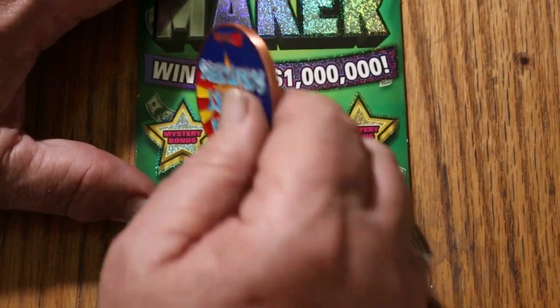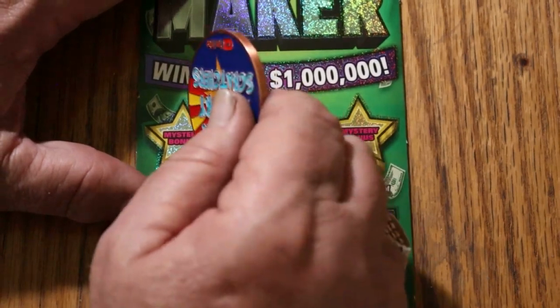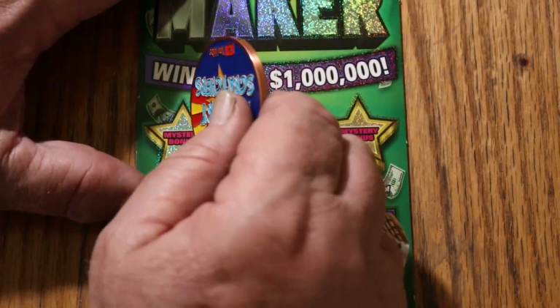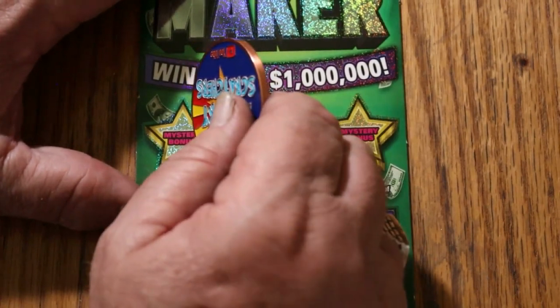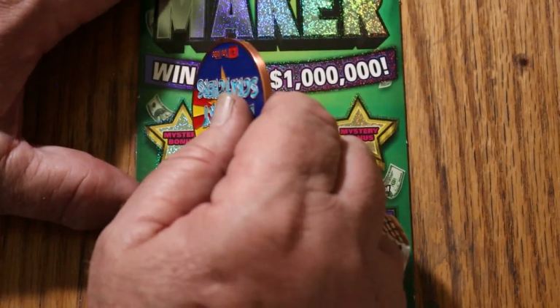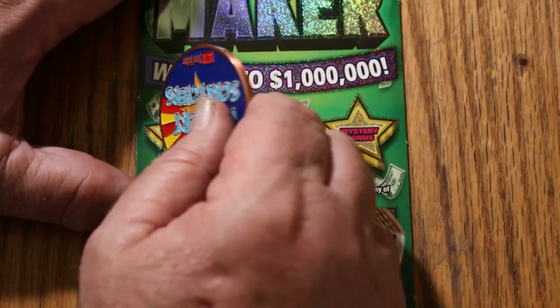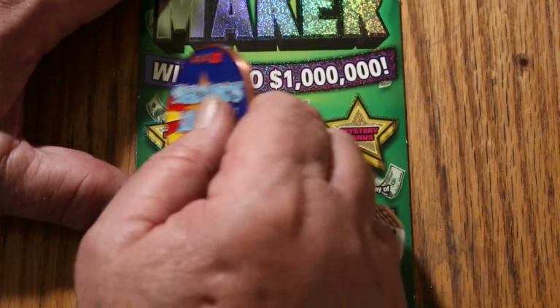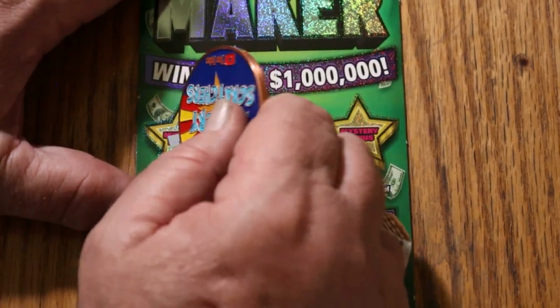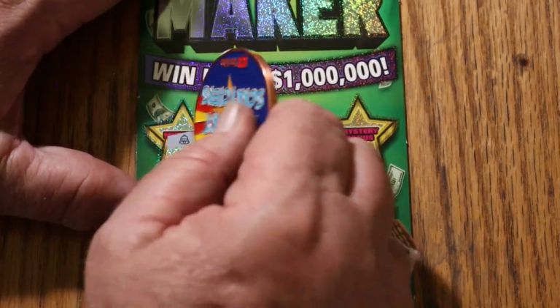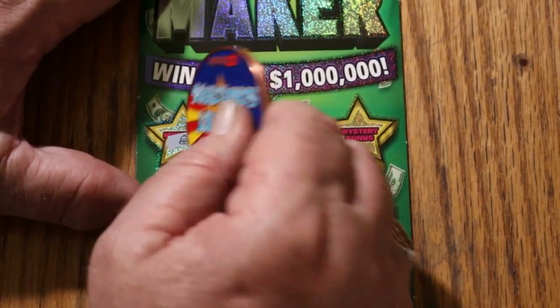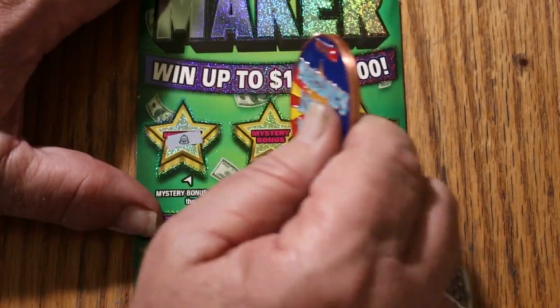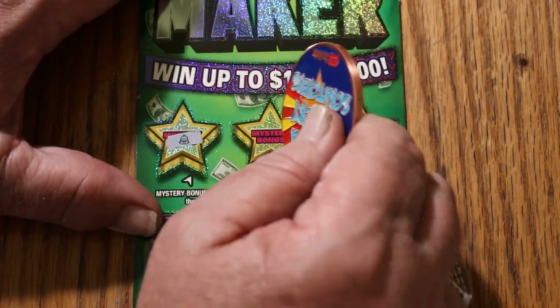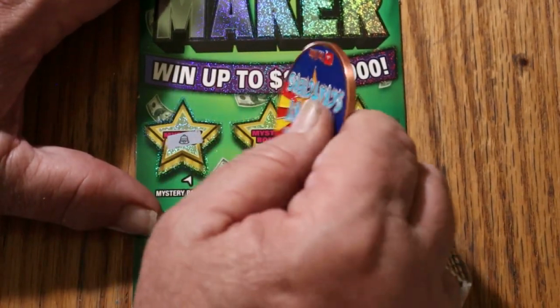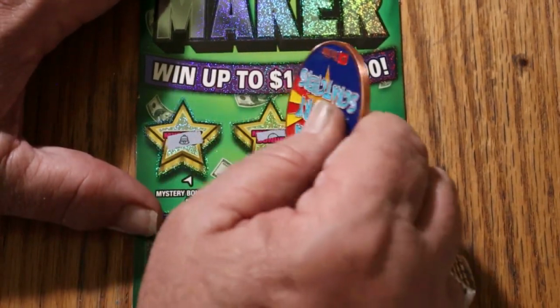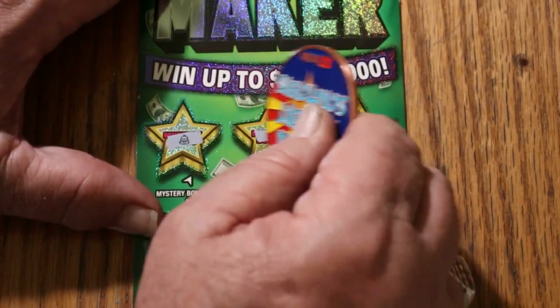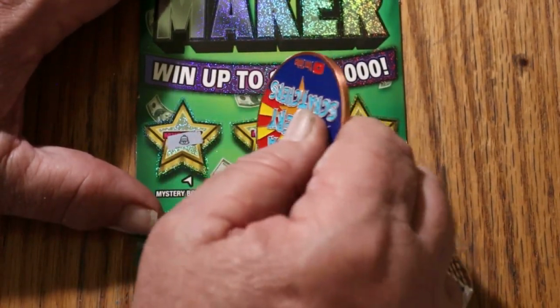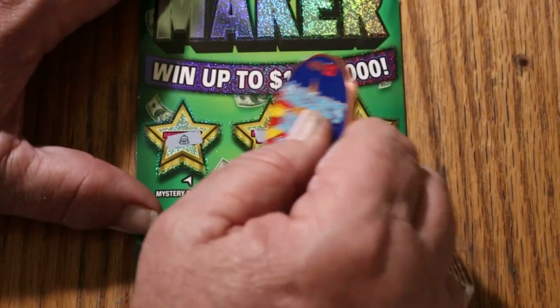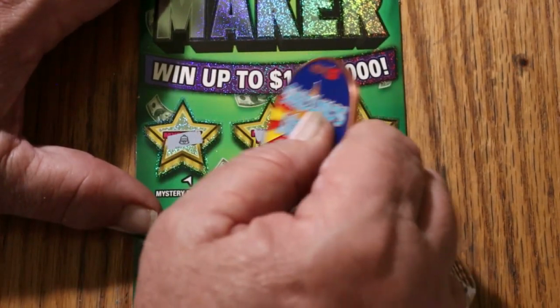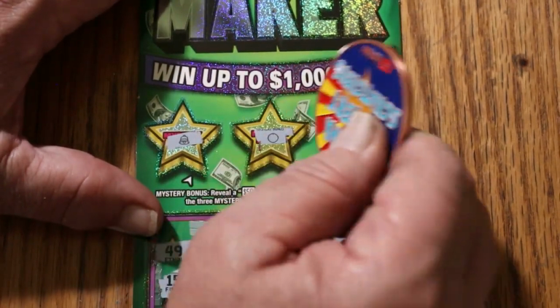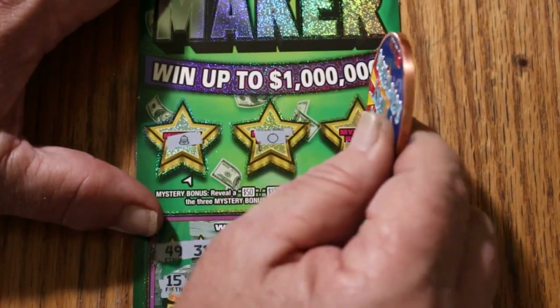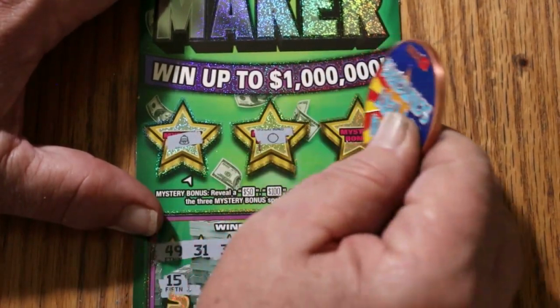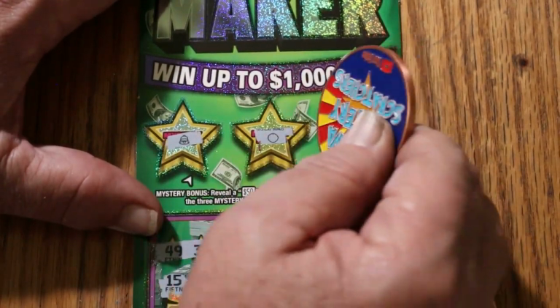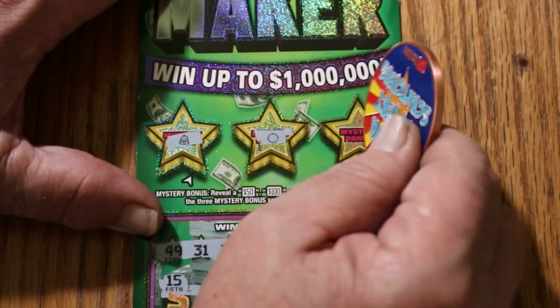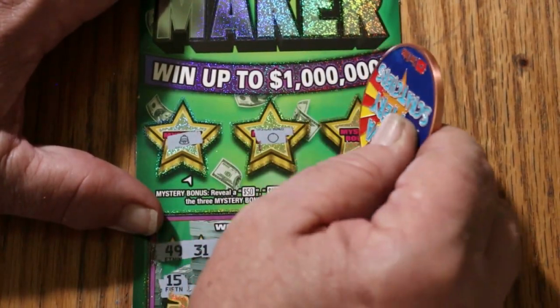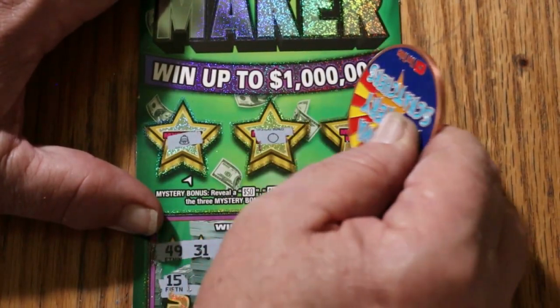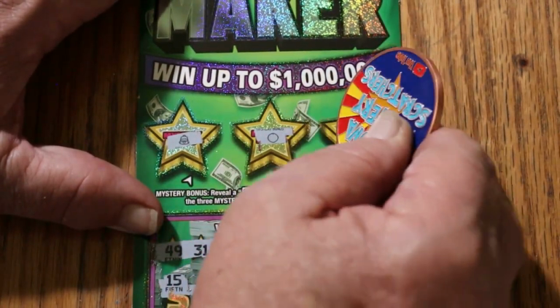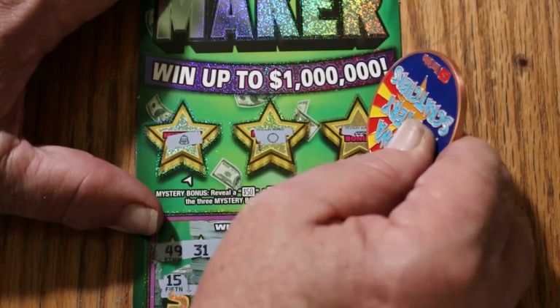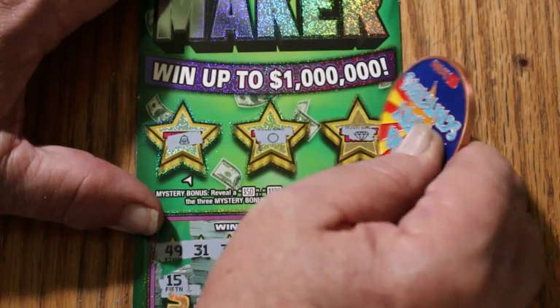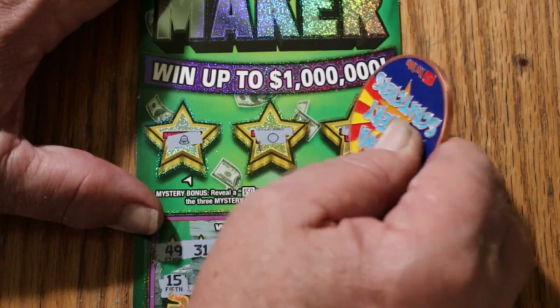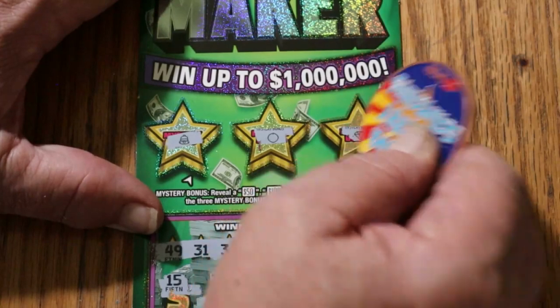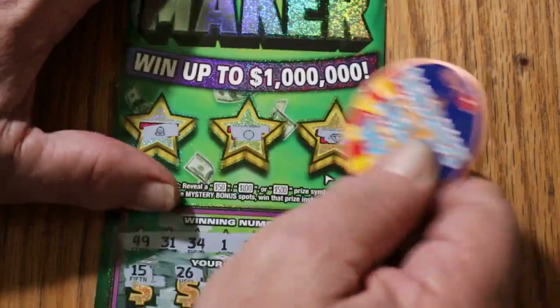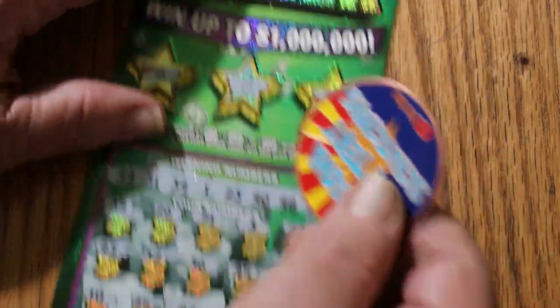Bells, oranges, and diamonds on the bonuses. No win on ticket 11 either.